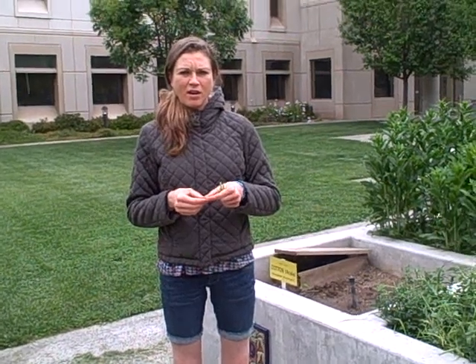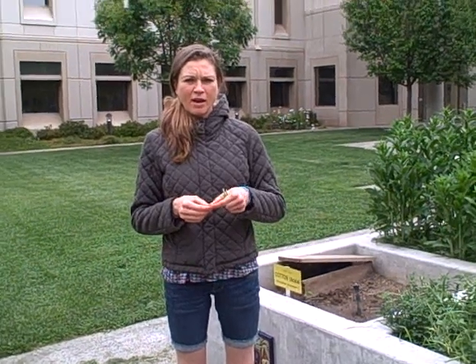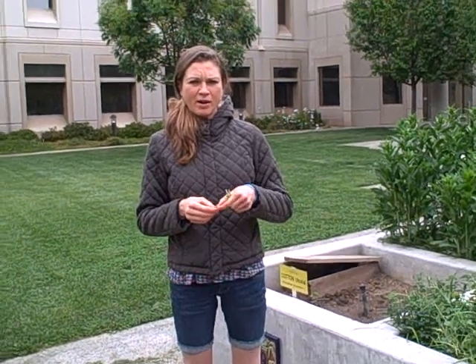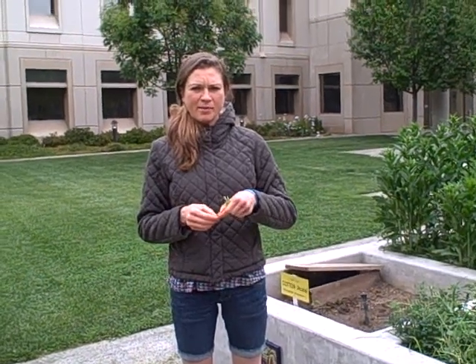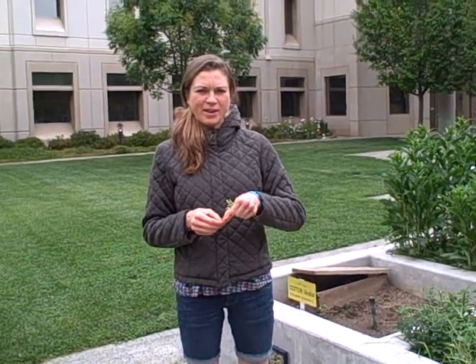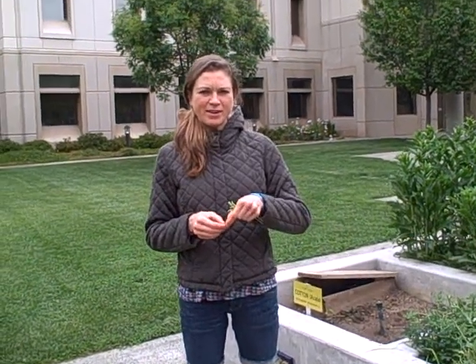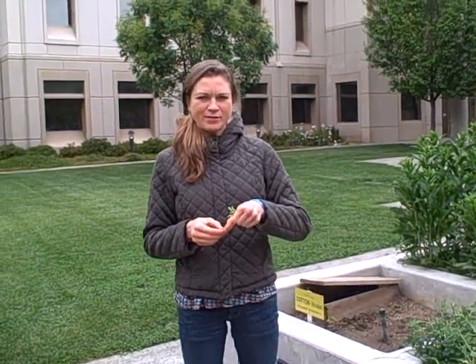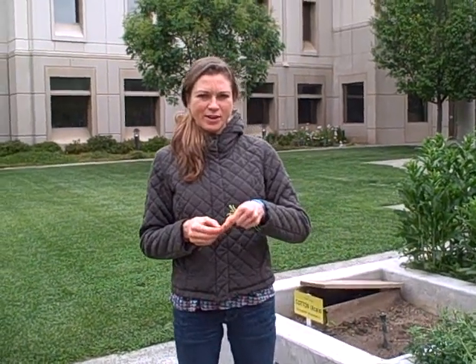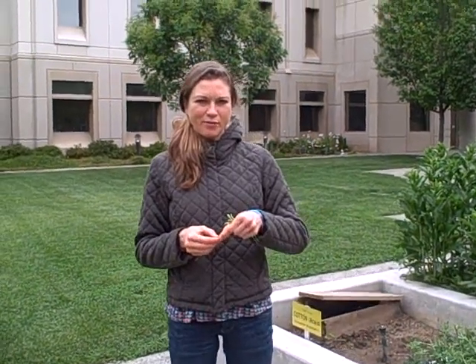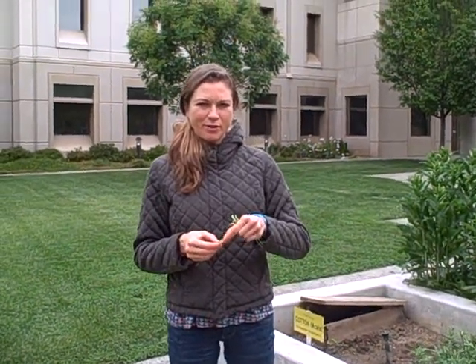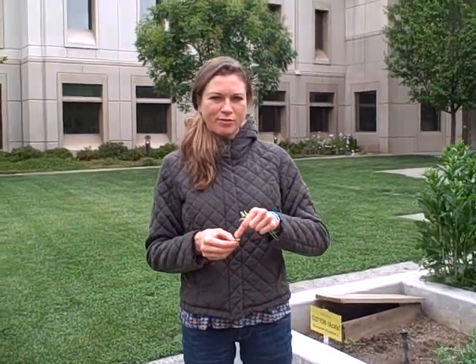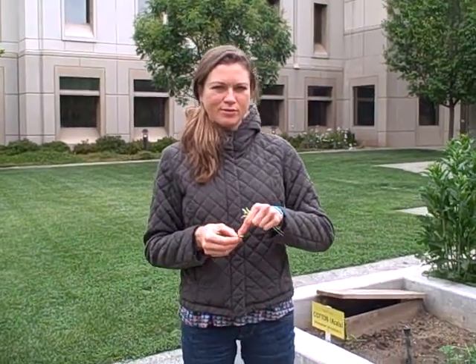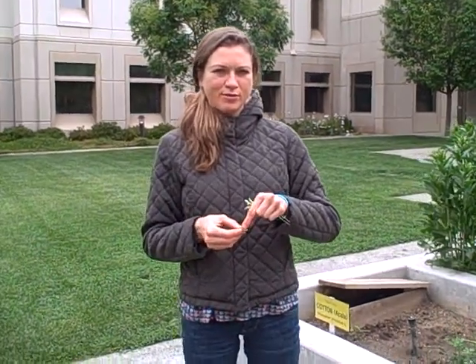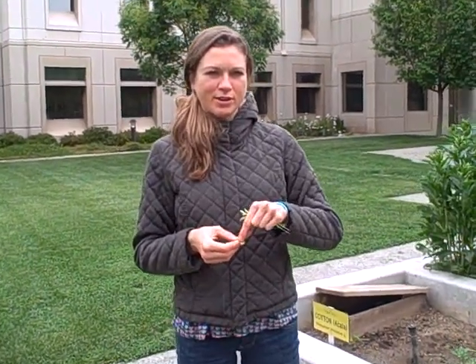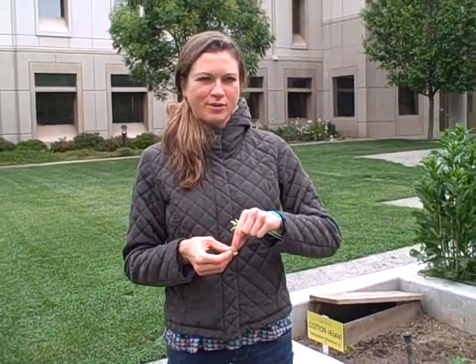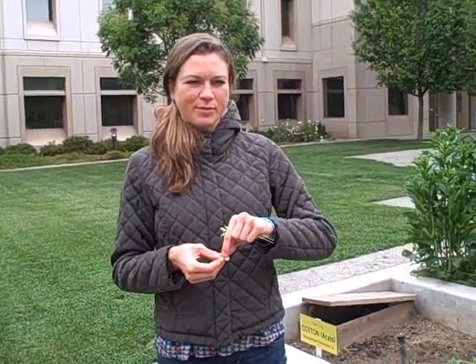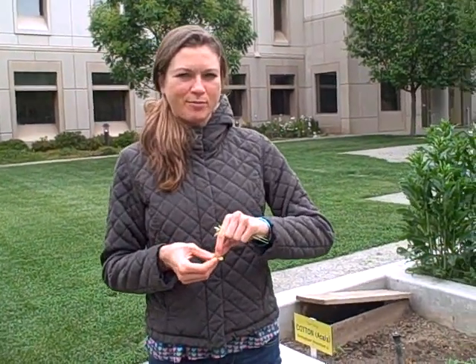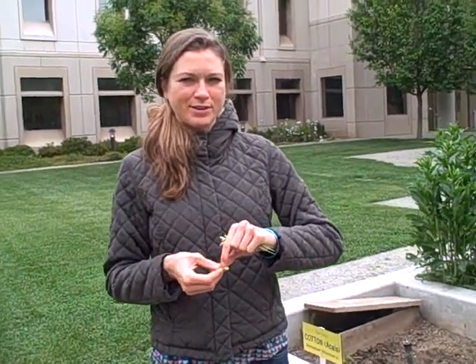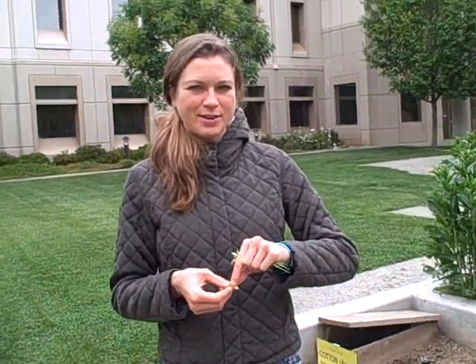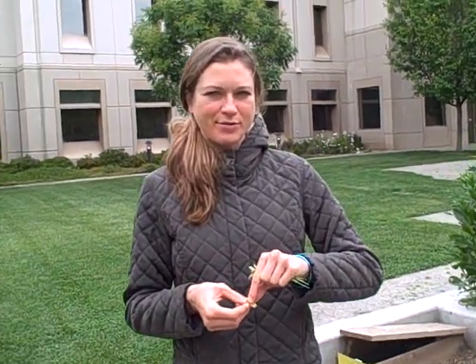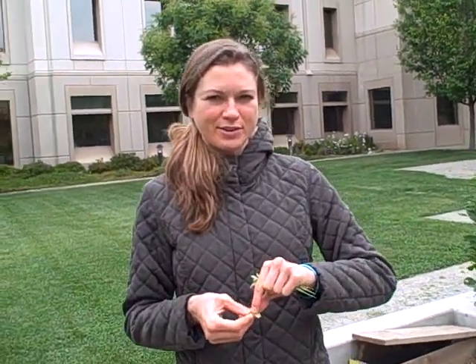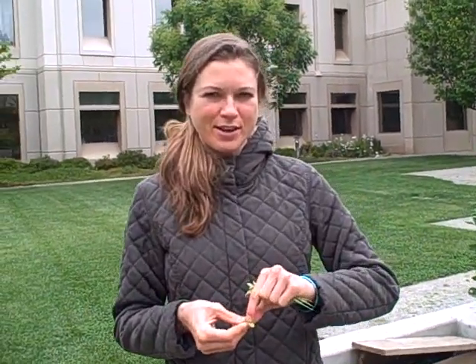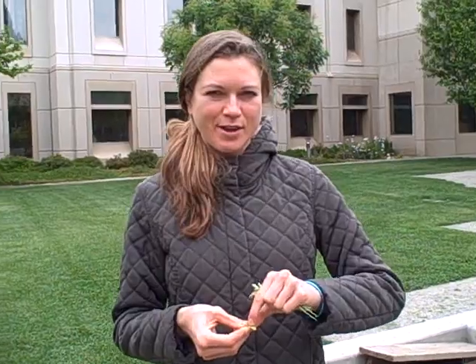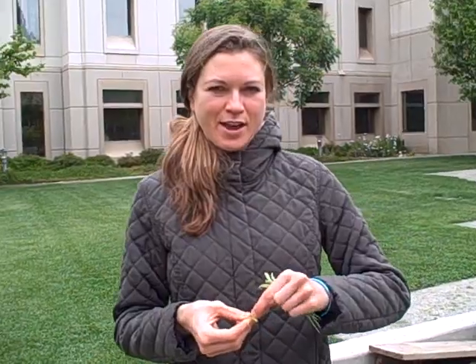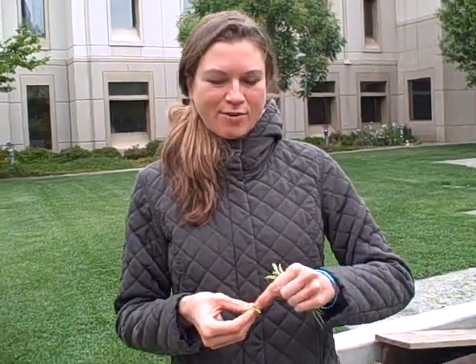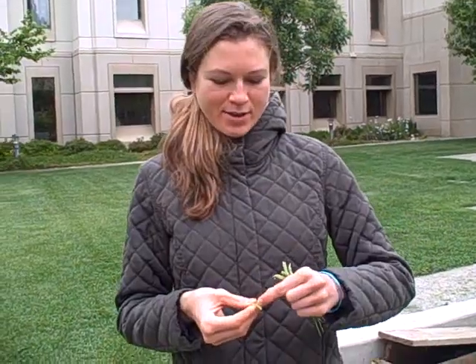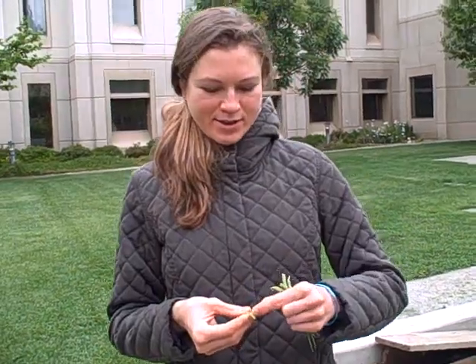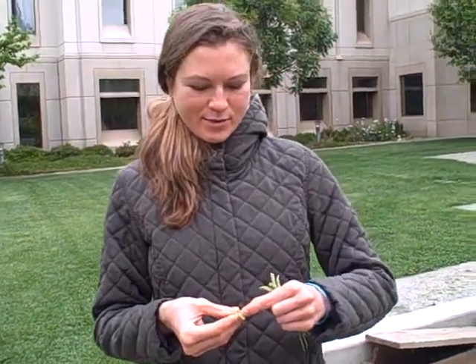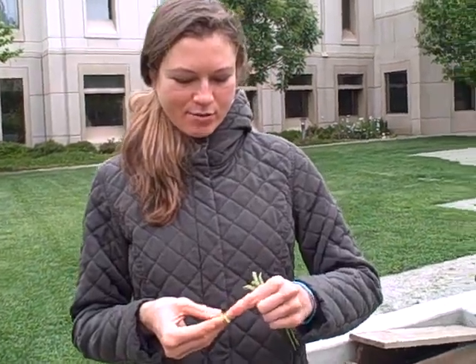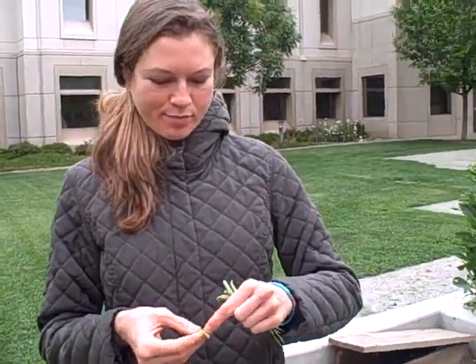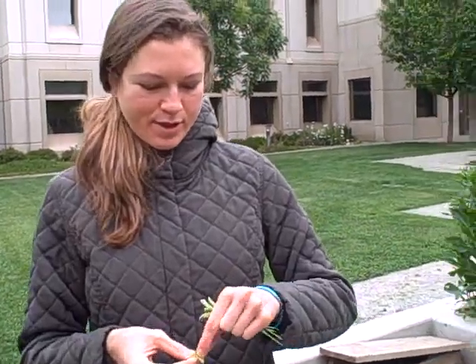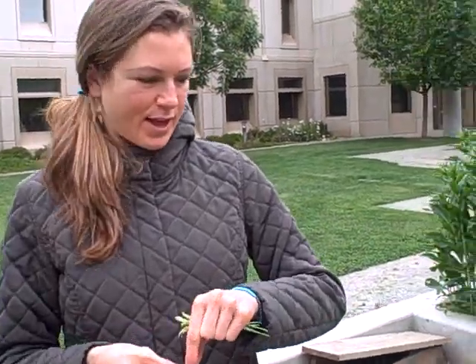Hi mom, I'm making this video for you so you can learn about what stuff looks like and you can see what you can plant.